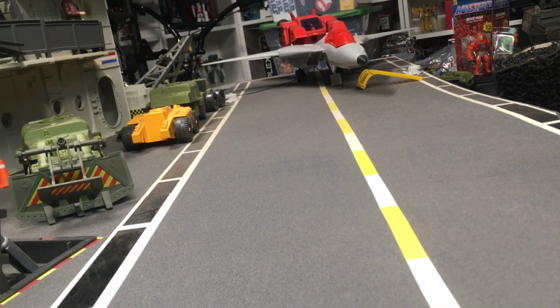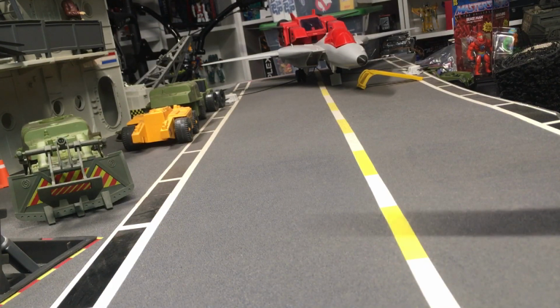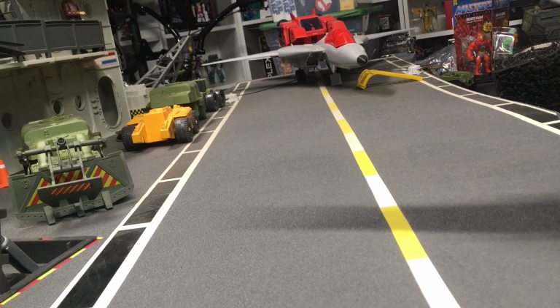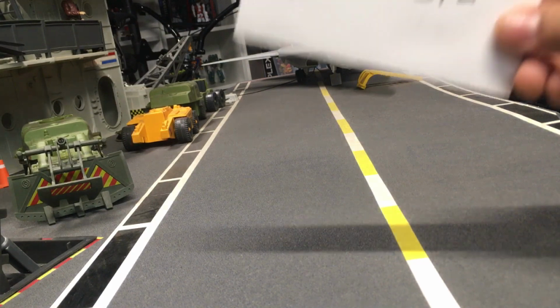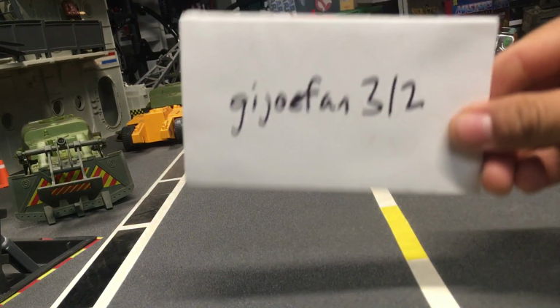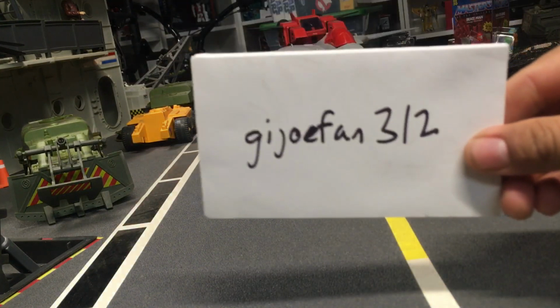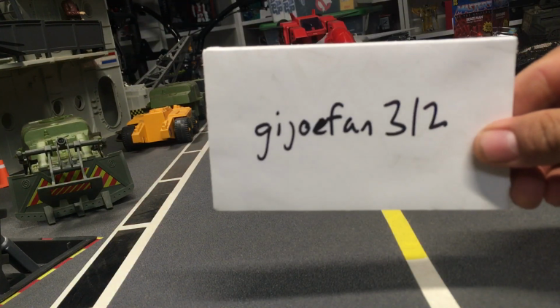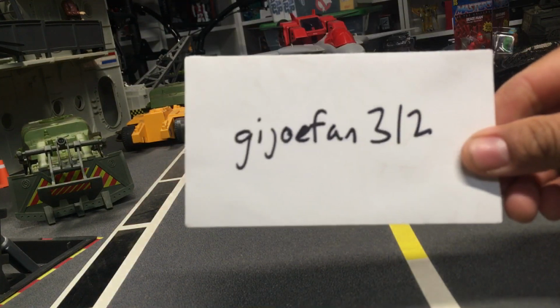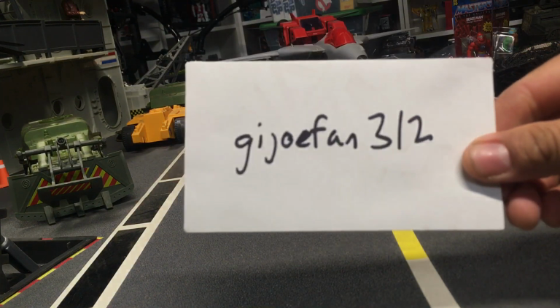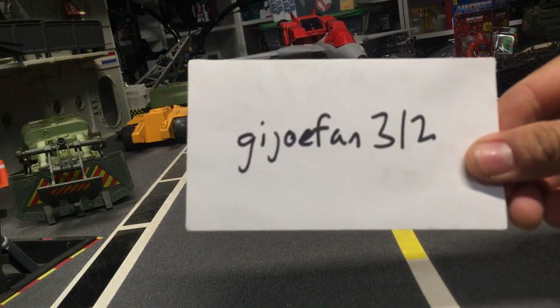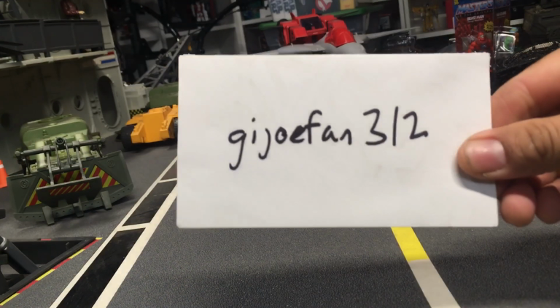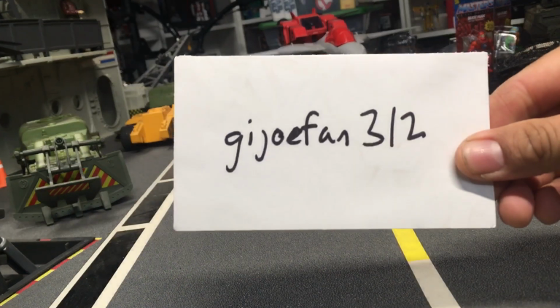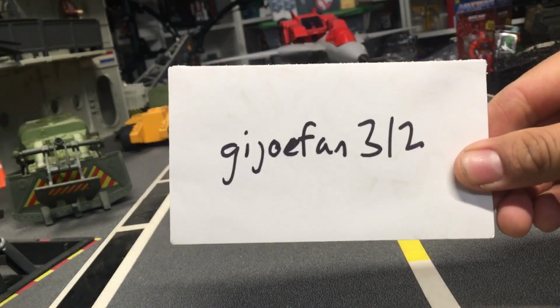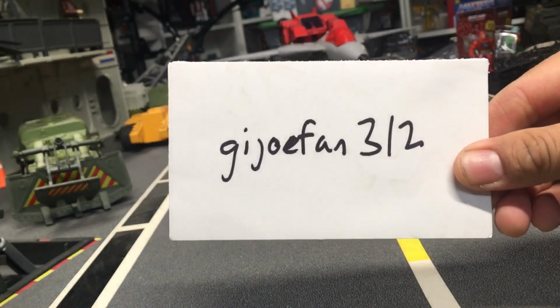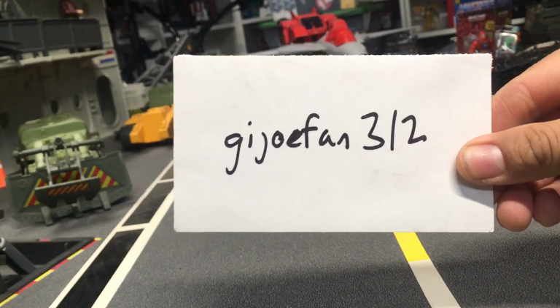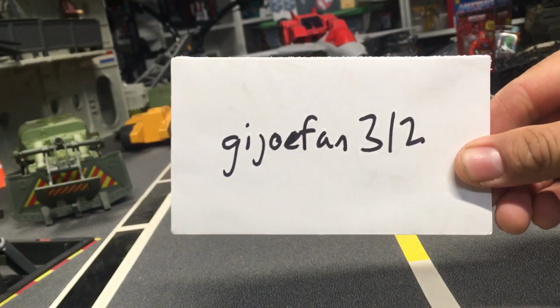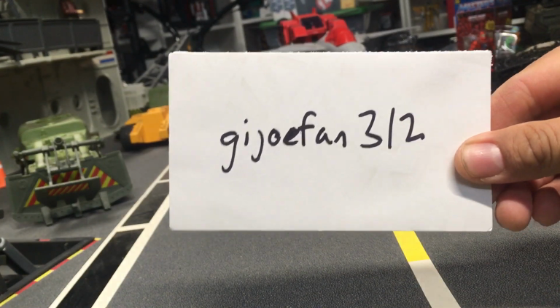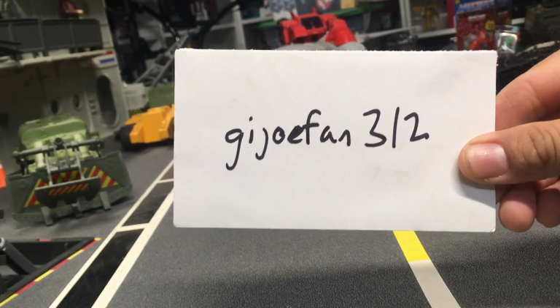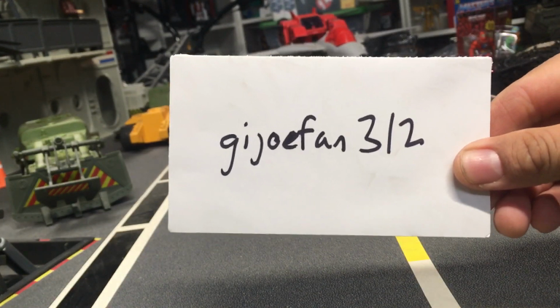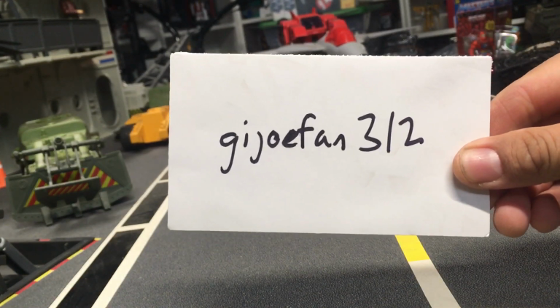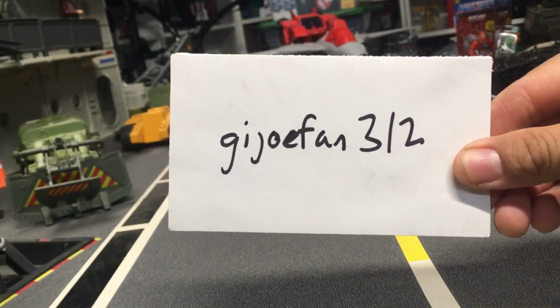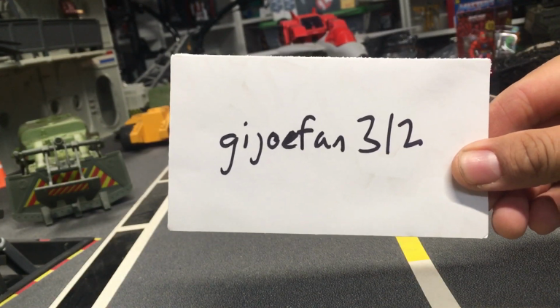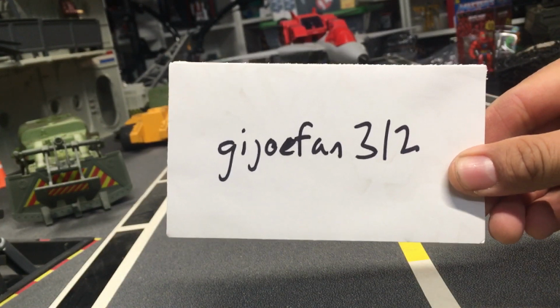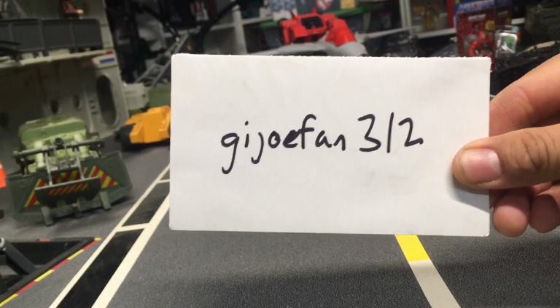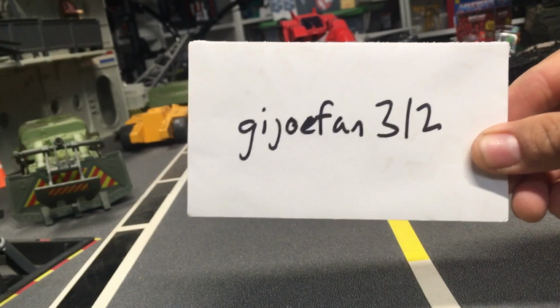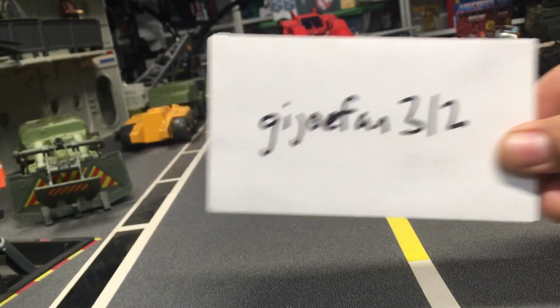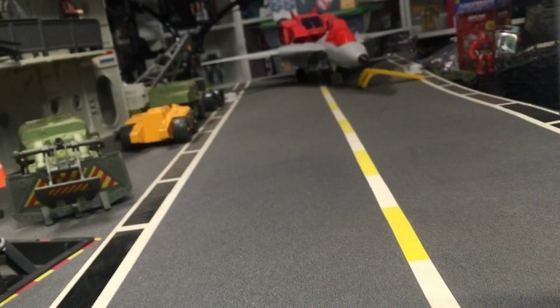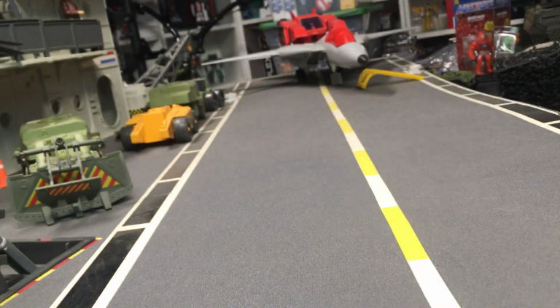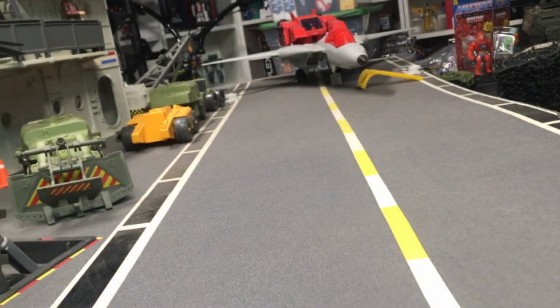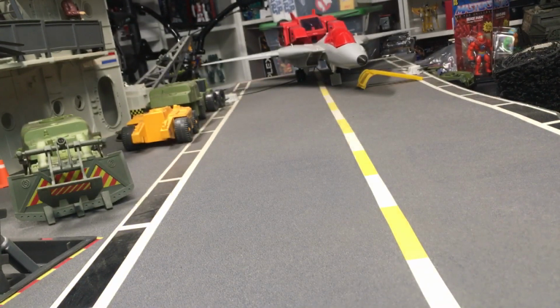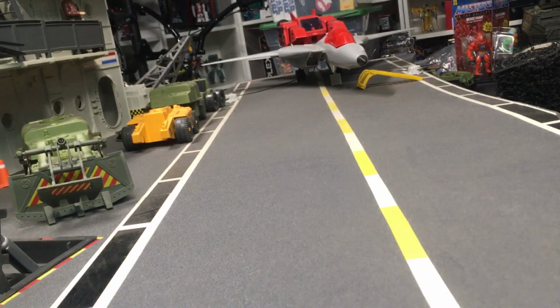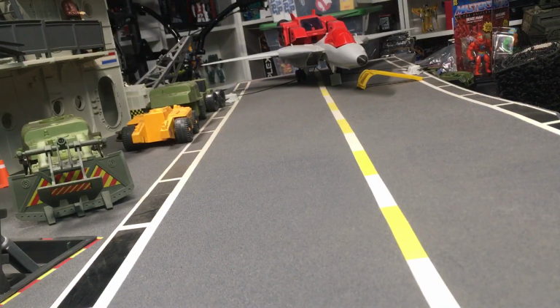And if you want to see what I'm up to on my Instagram, this is my Instagram: GI Joe Fan 312. I'm always doing special projects on there.